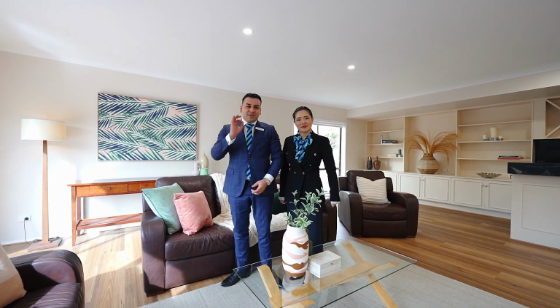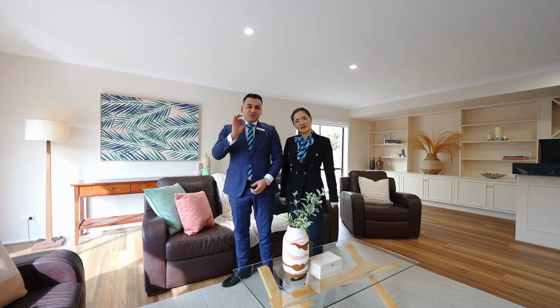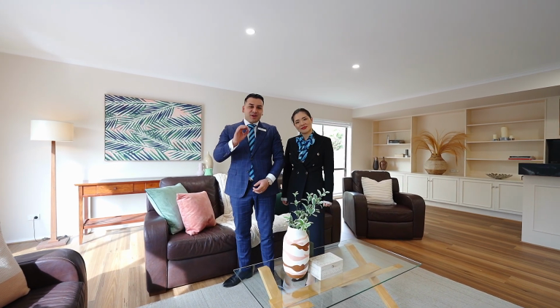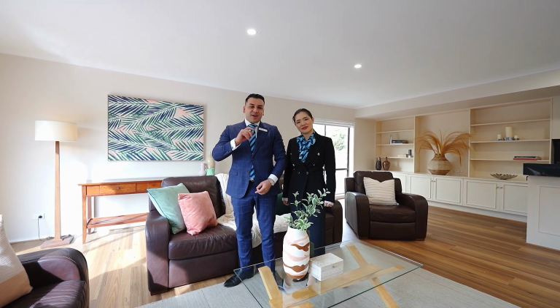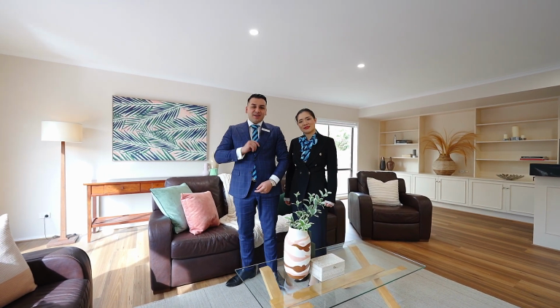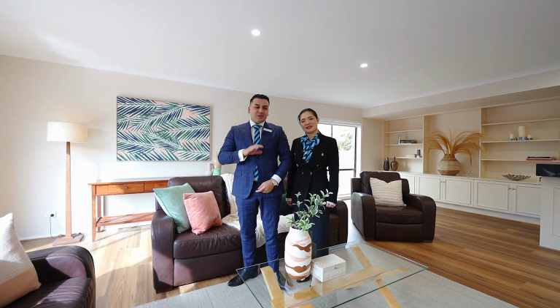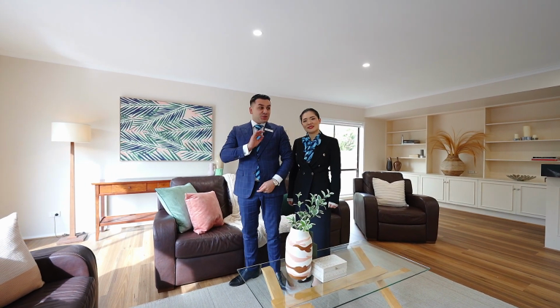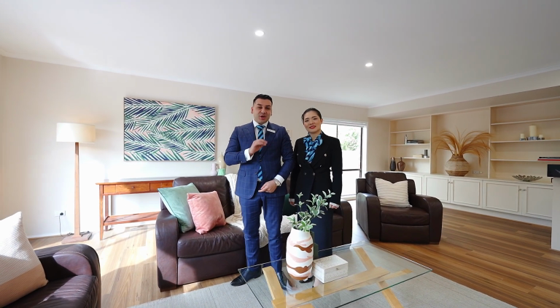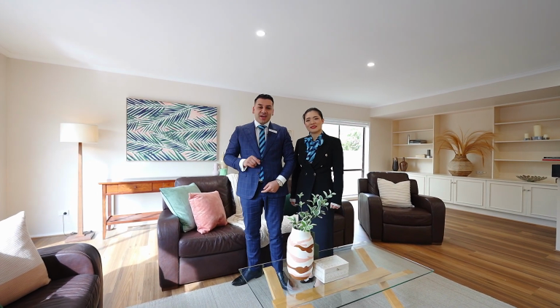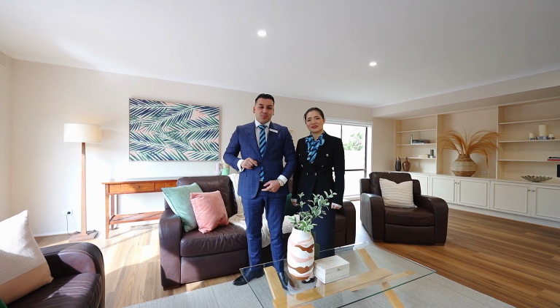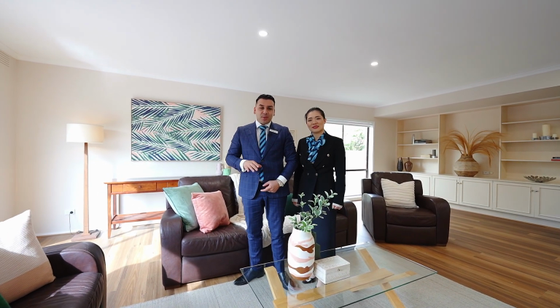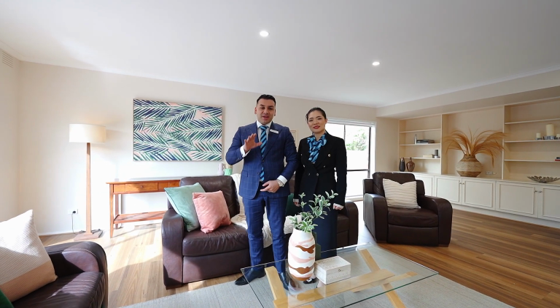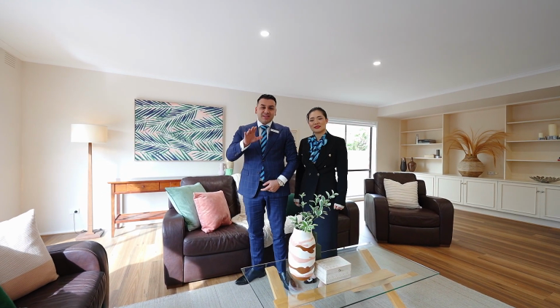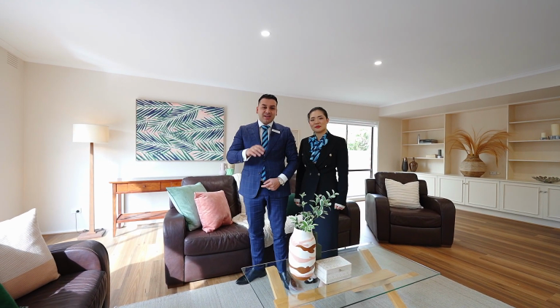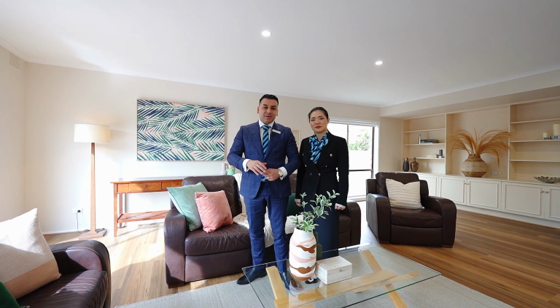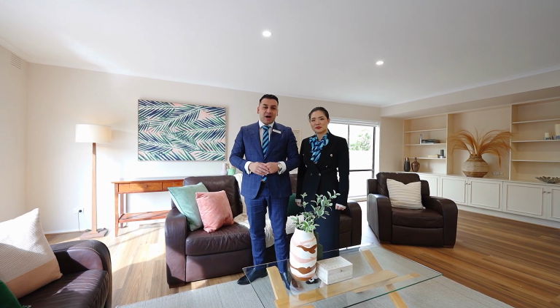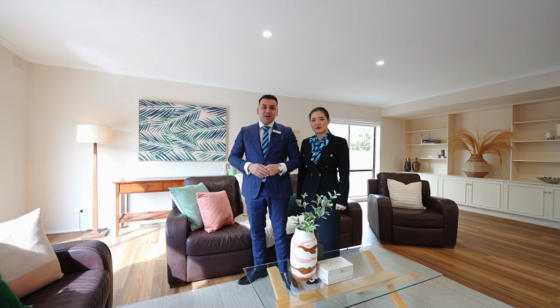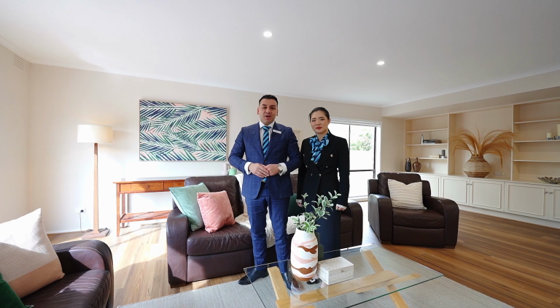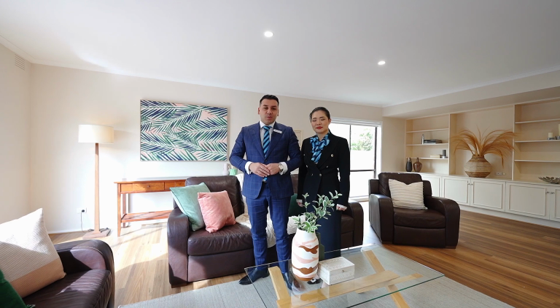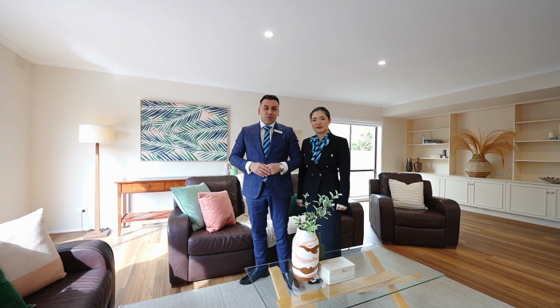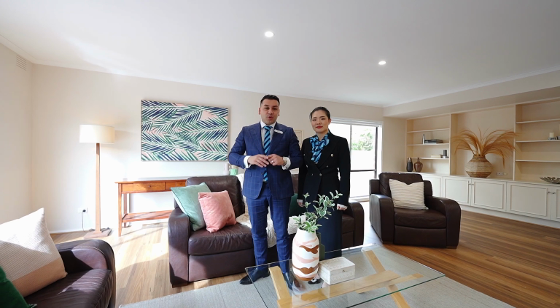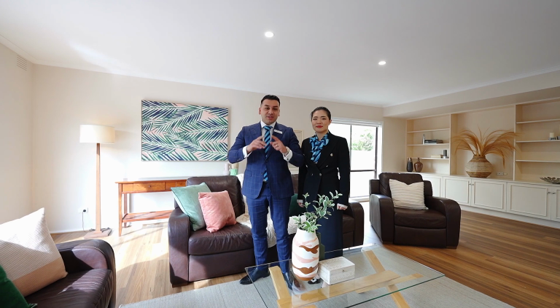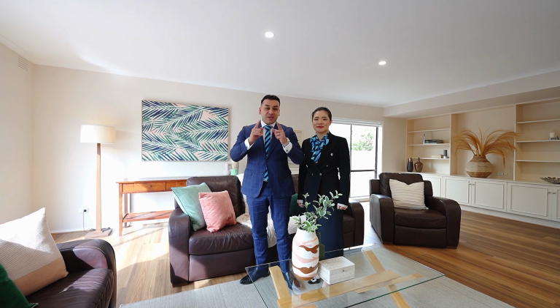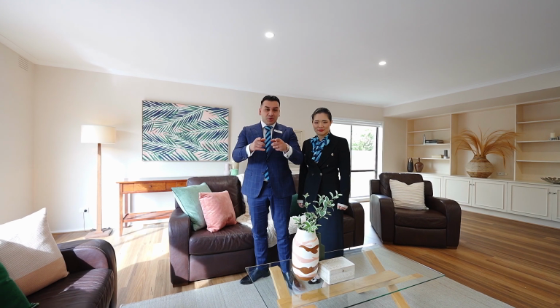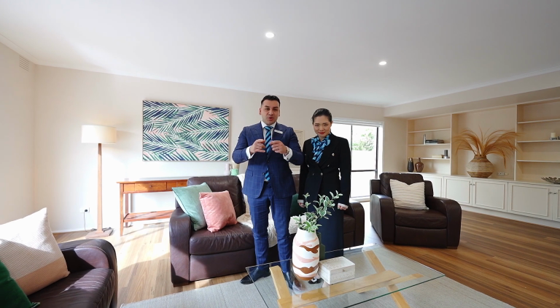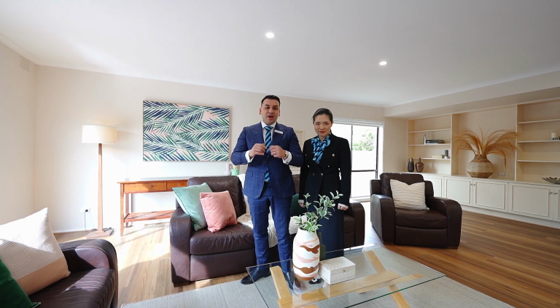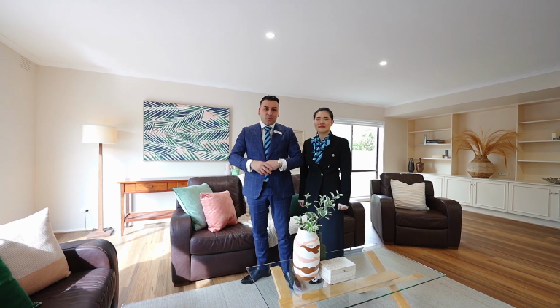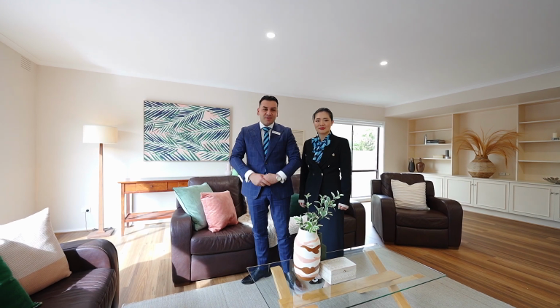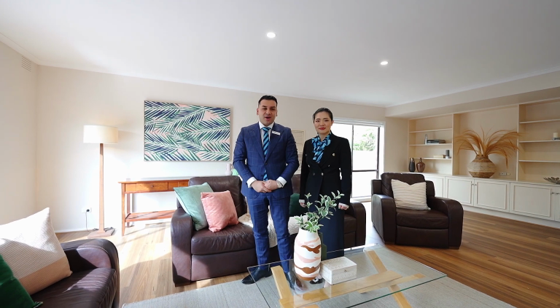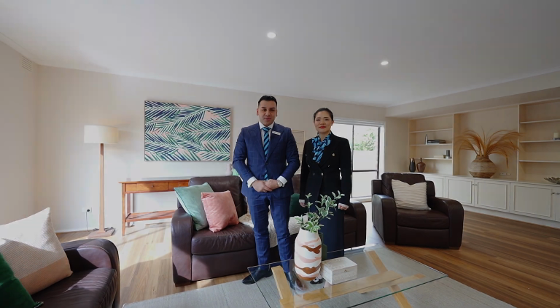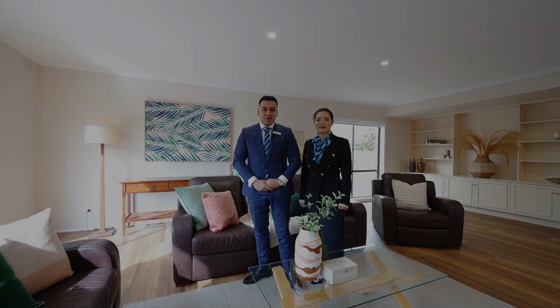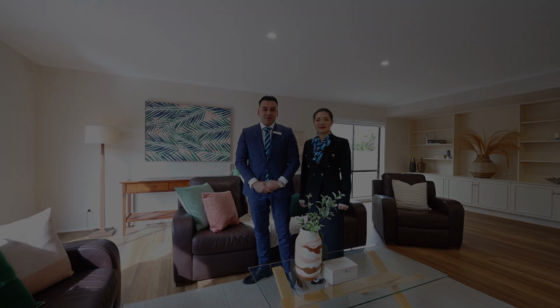This renovated turnkey property is hitting the market. We look forward to seeing you at one of our open homes.